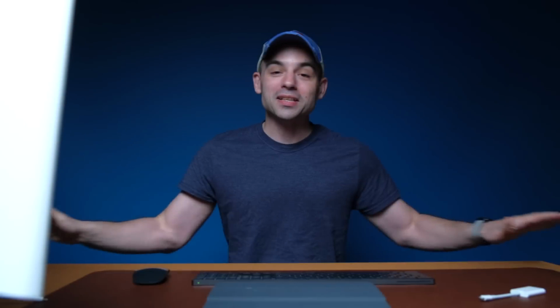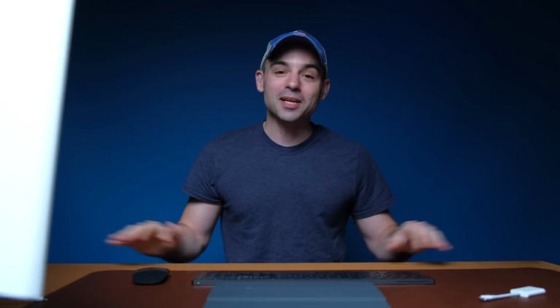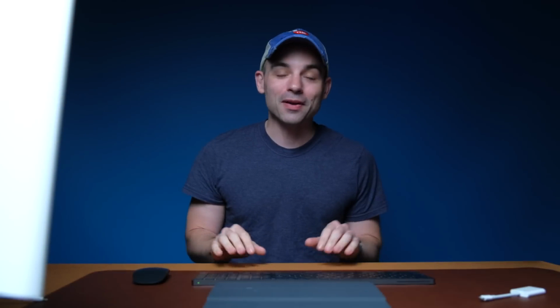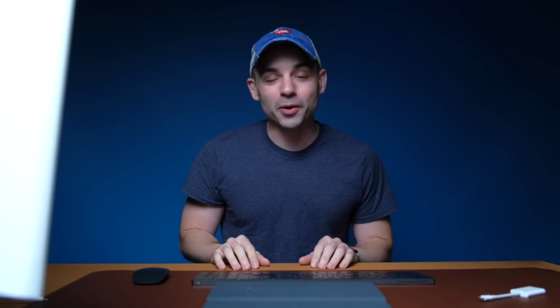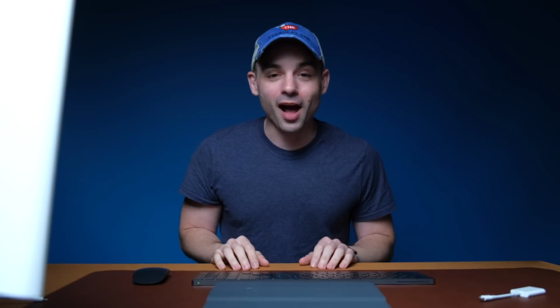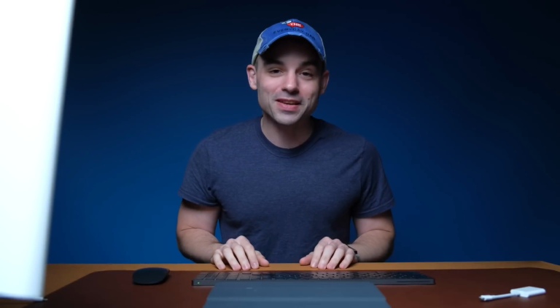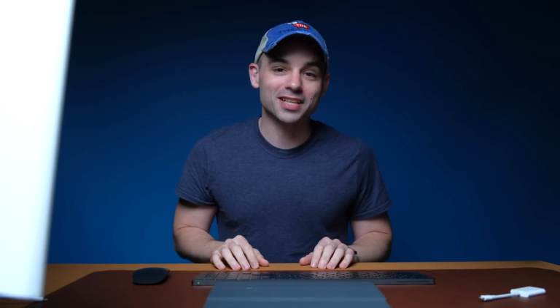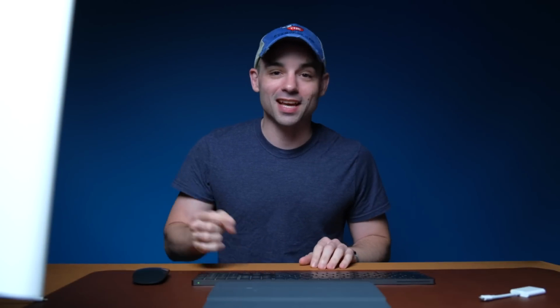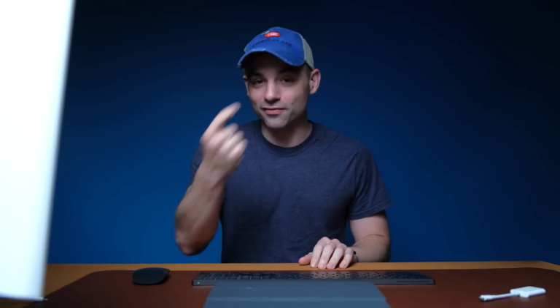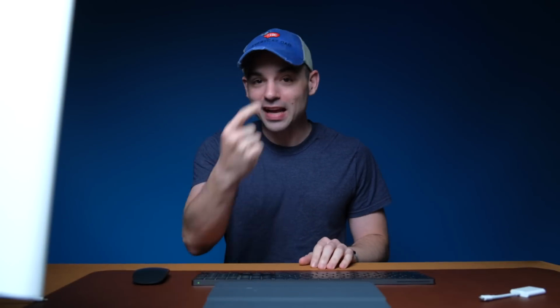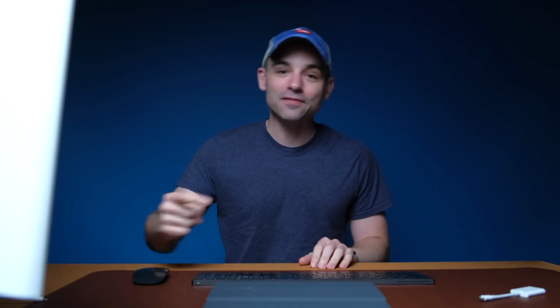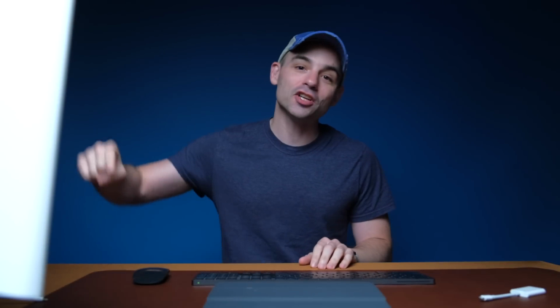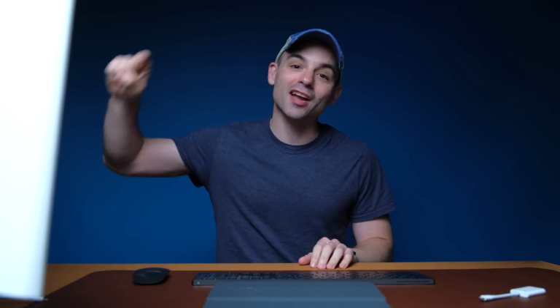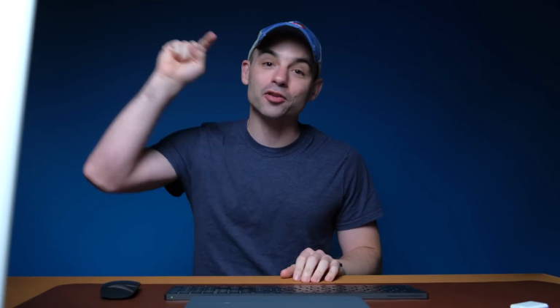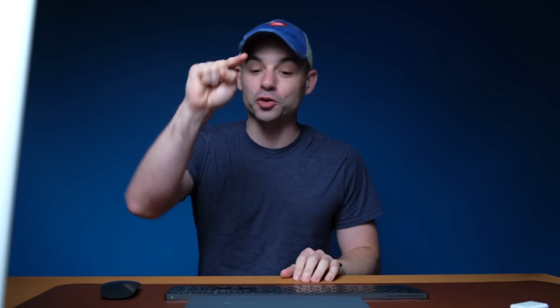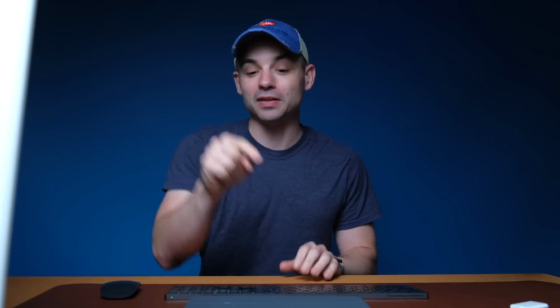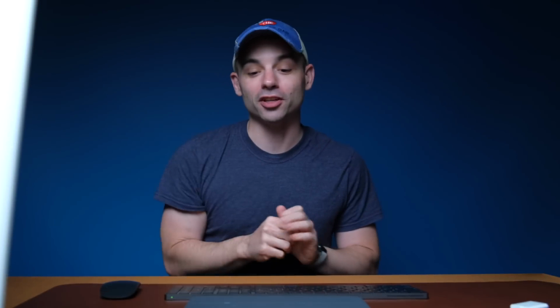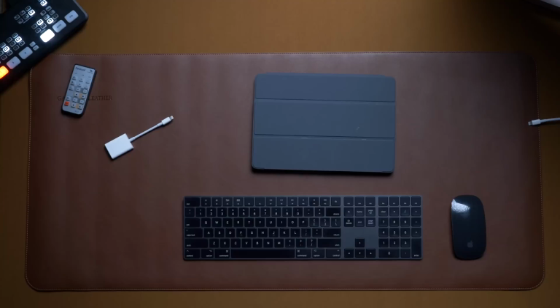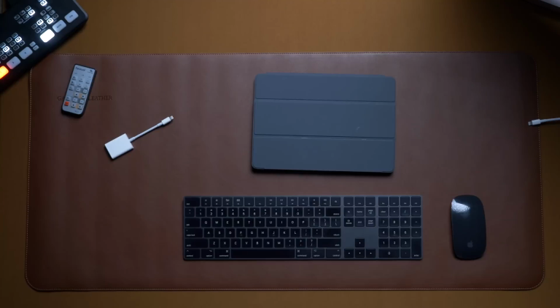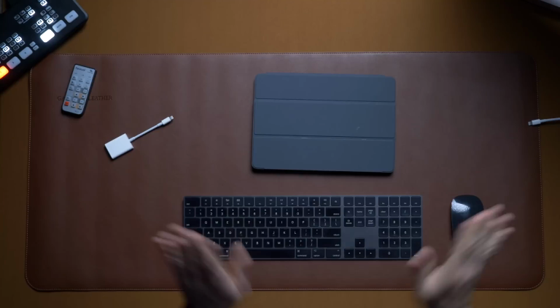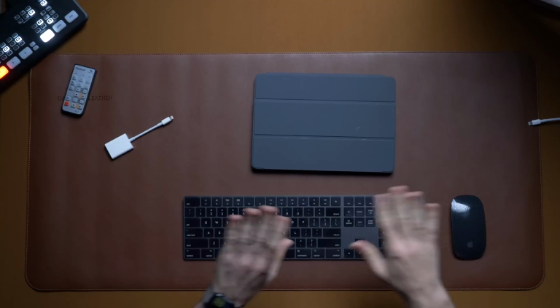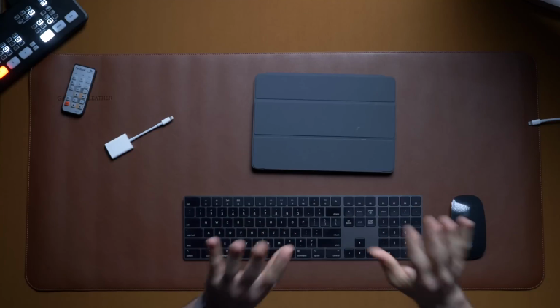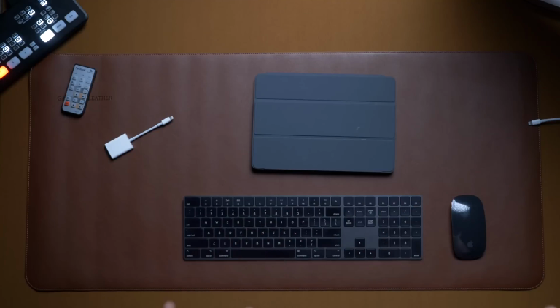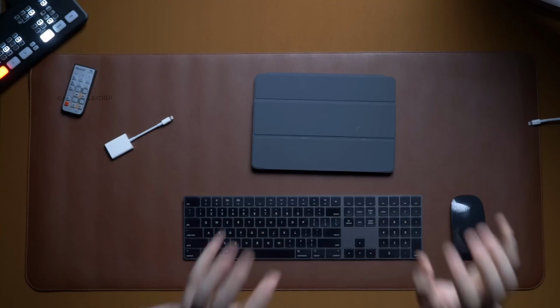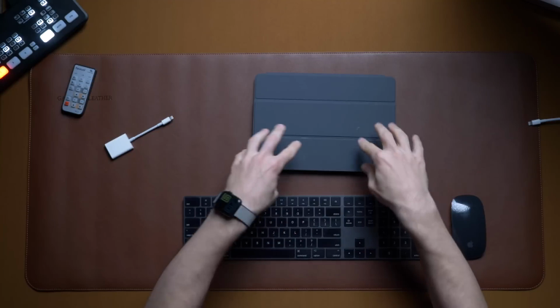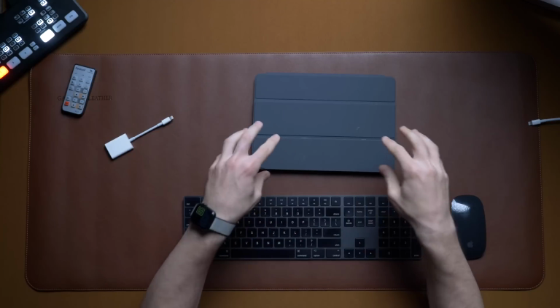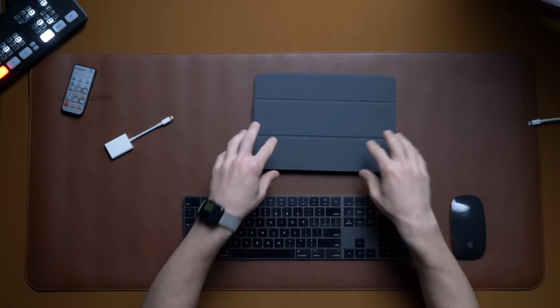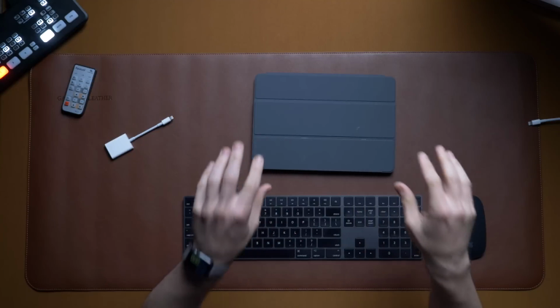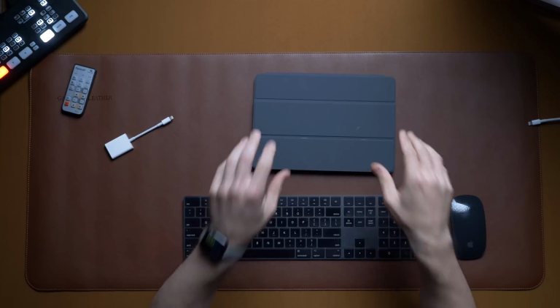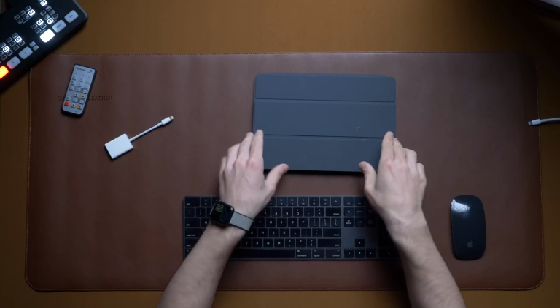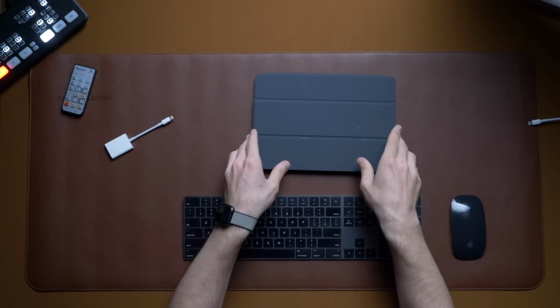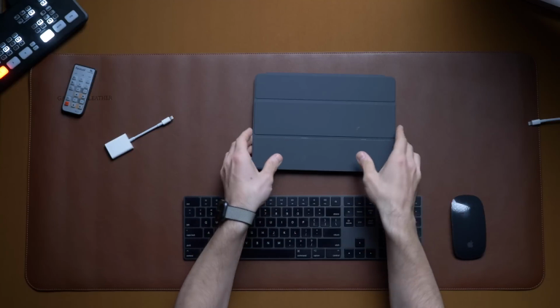What's up everyone? I'm the Everyday Dad, and if I can figure it out, you can figure it out. It's no secret — I love iPads.